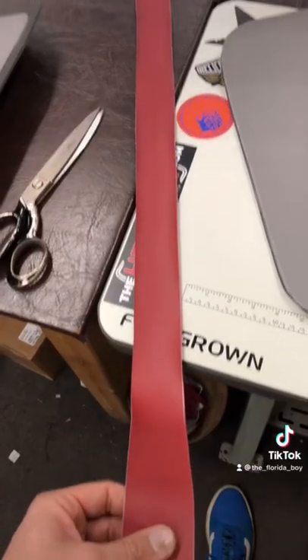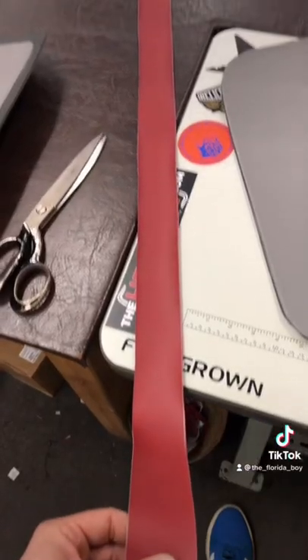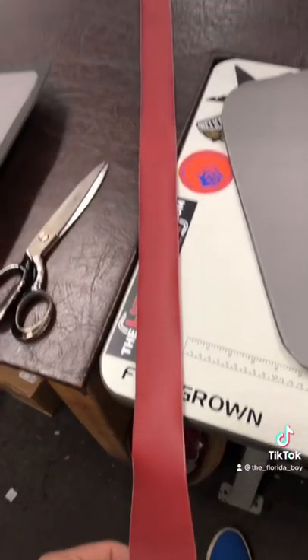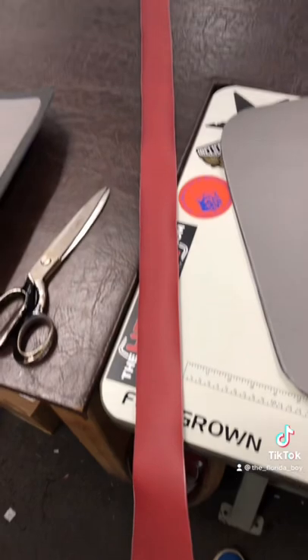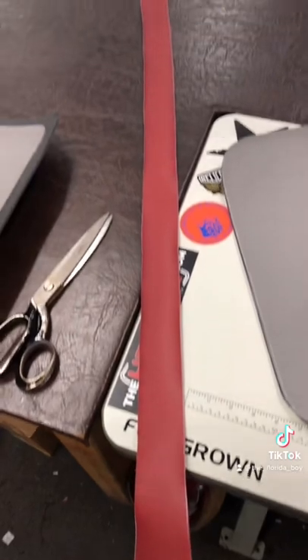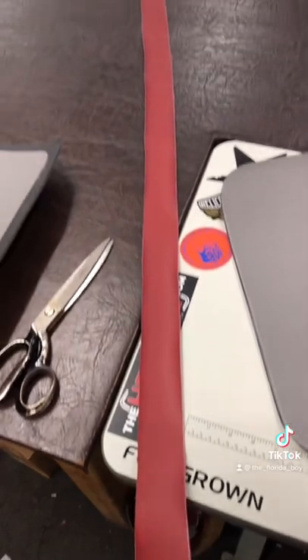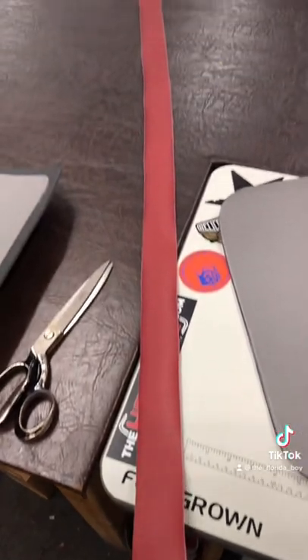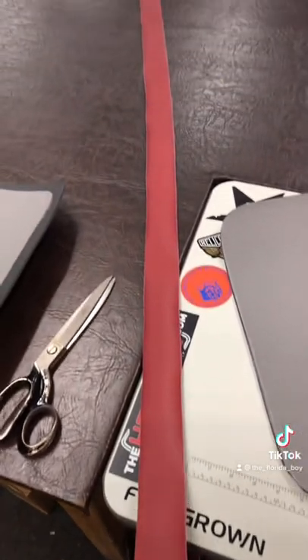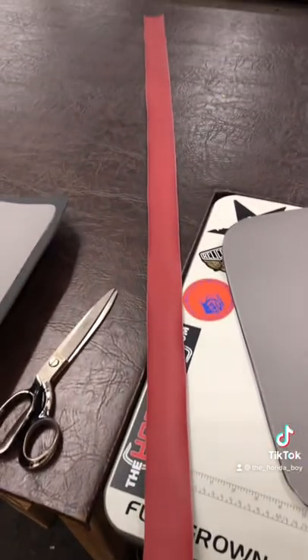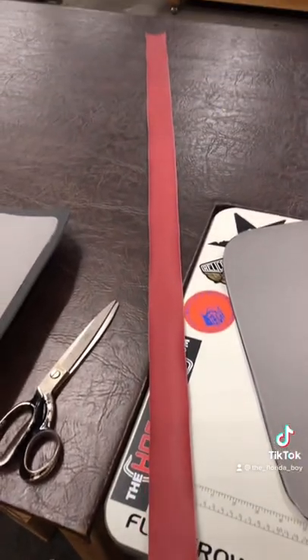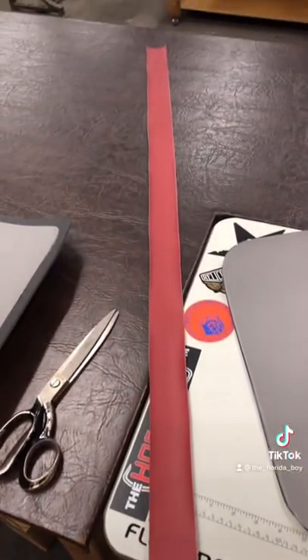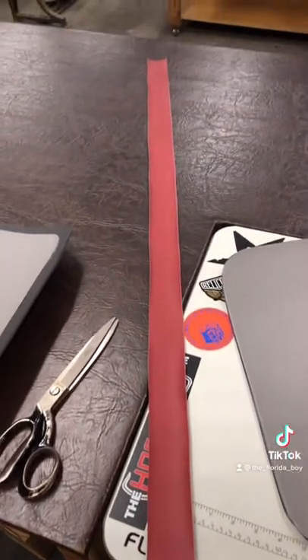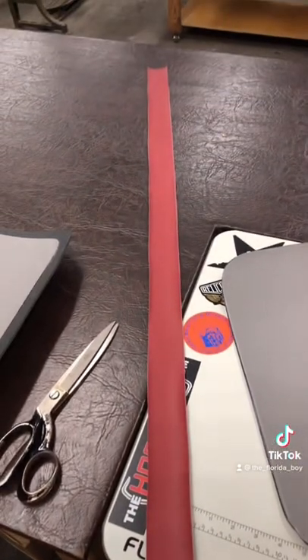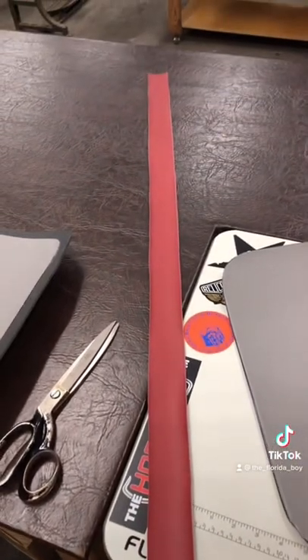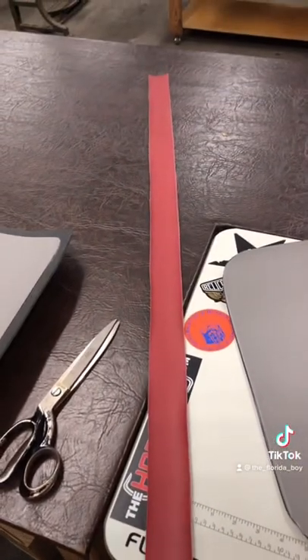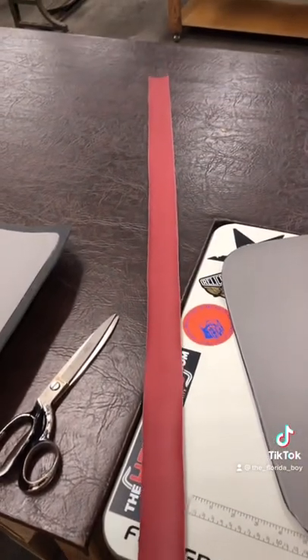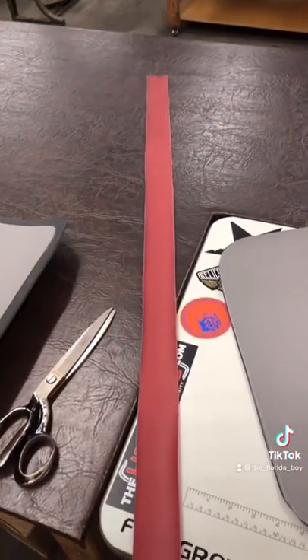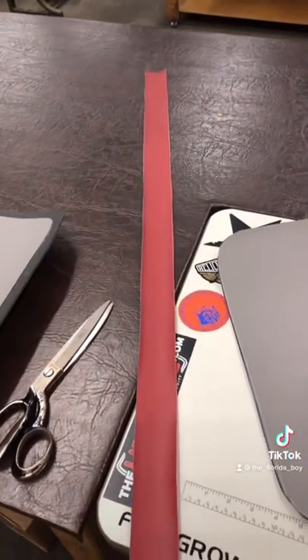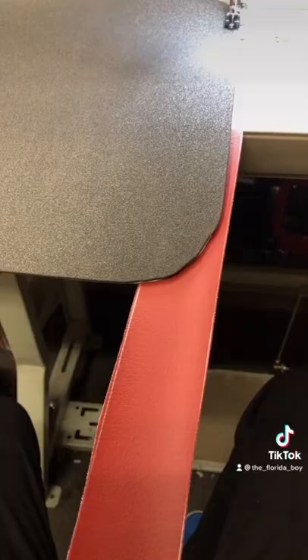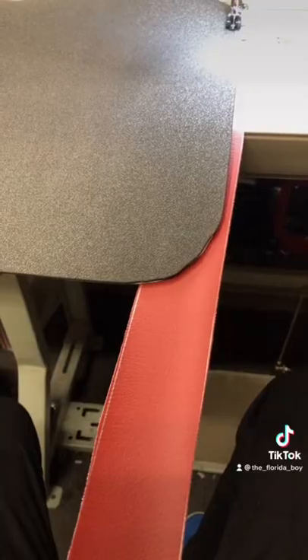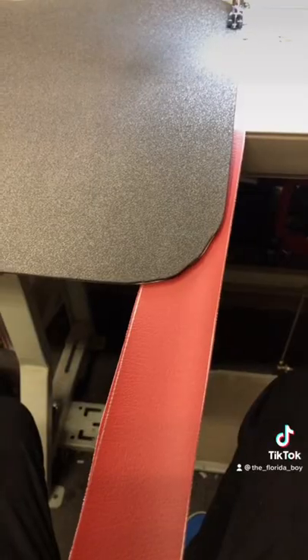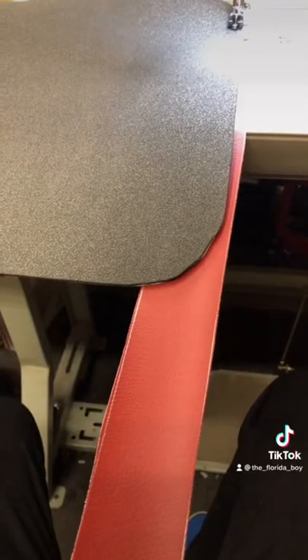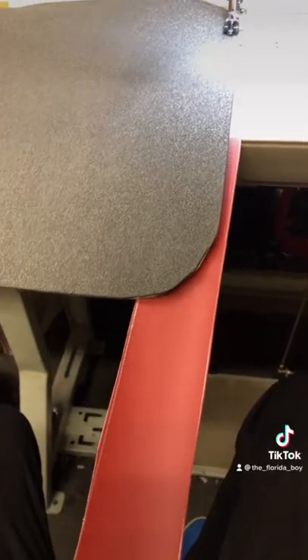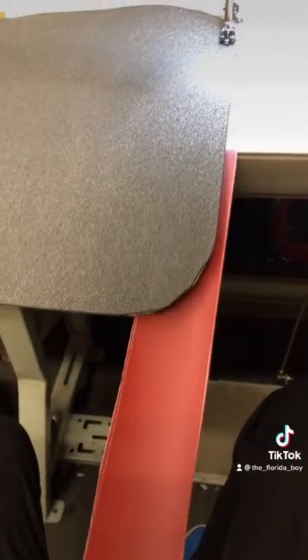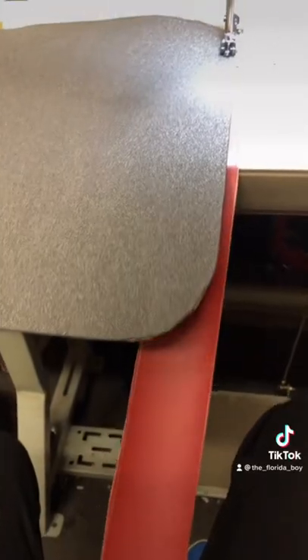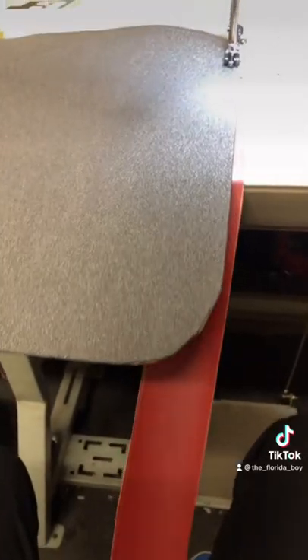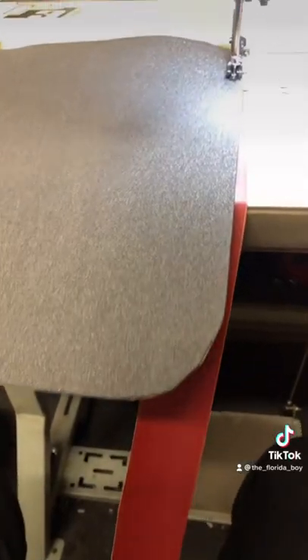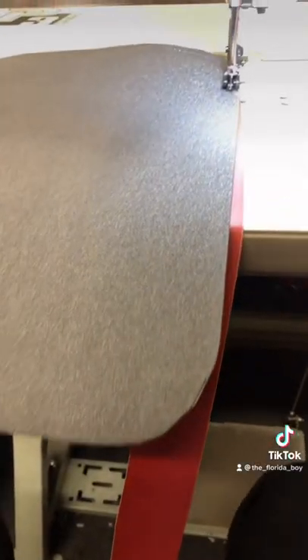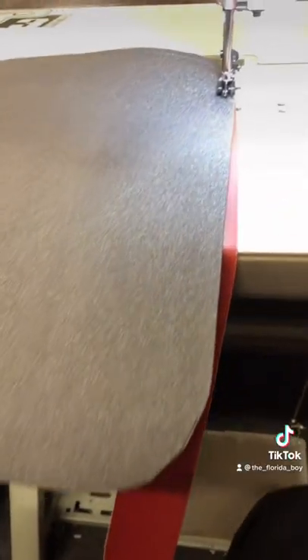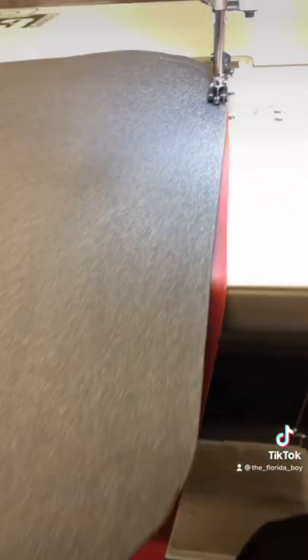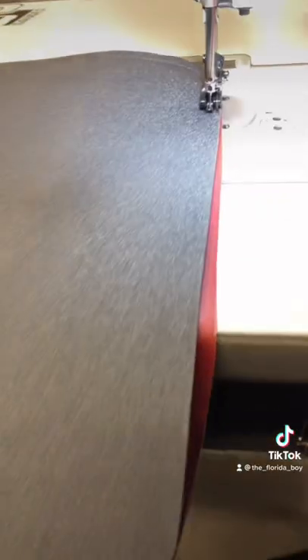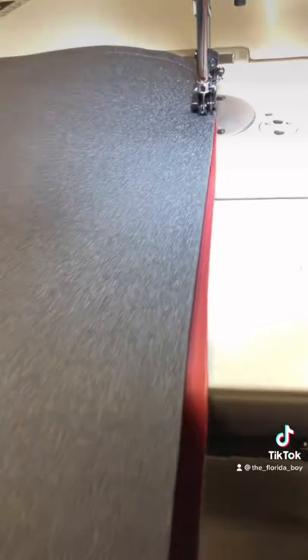Cut two-inch strips of your binding material. Then start sewing your binding to your mat.